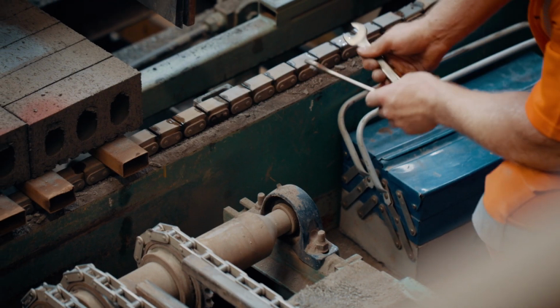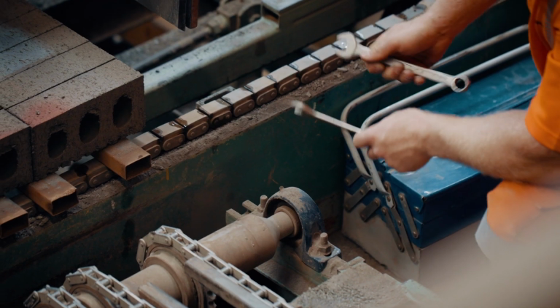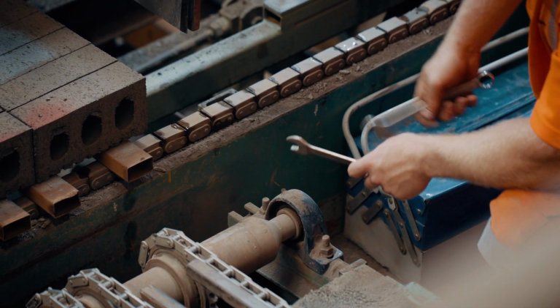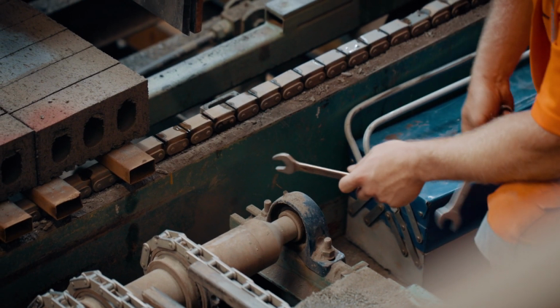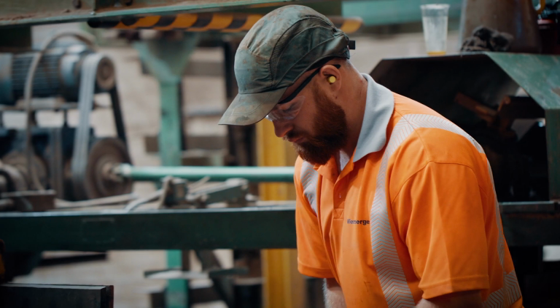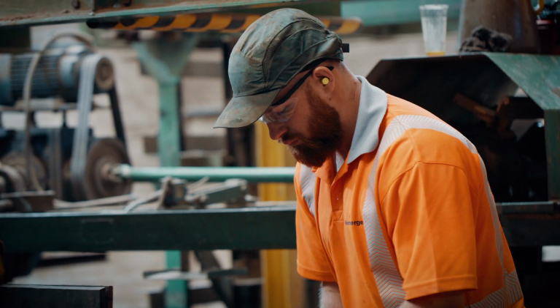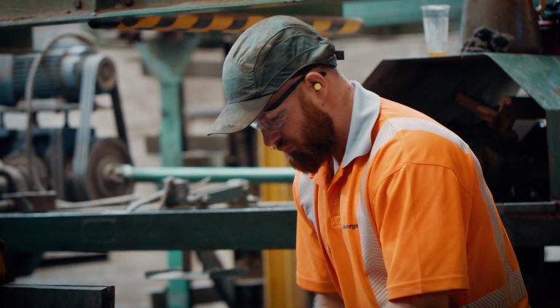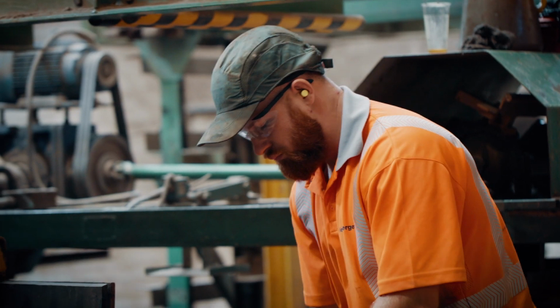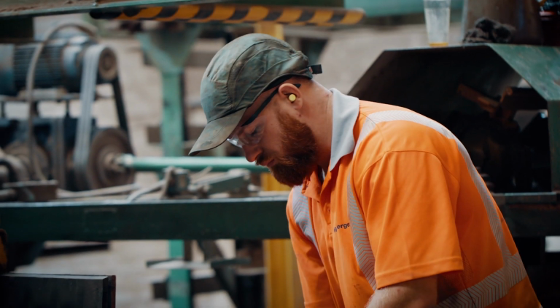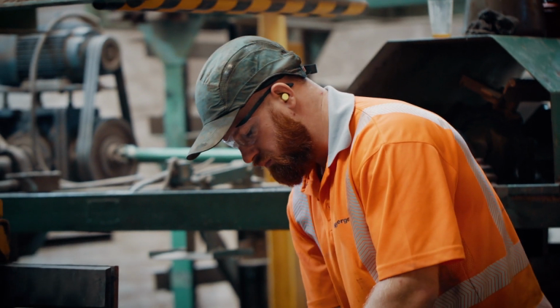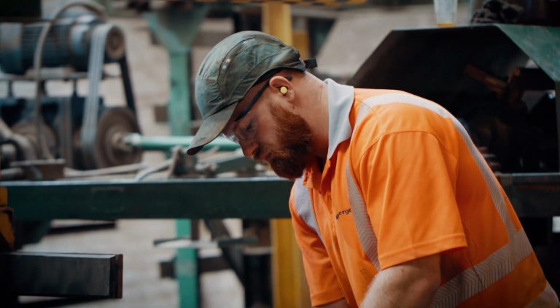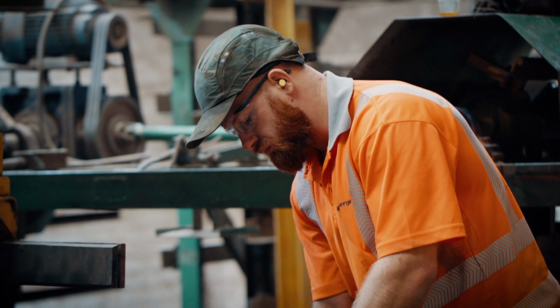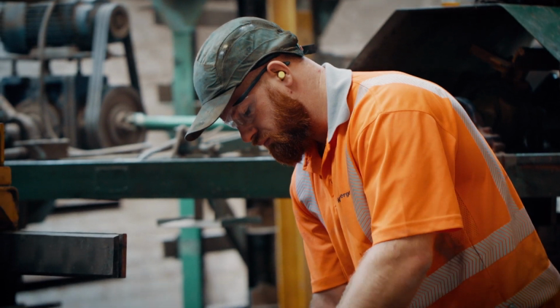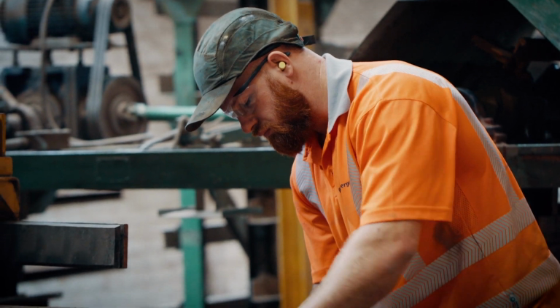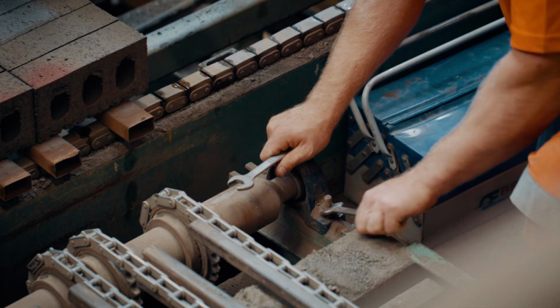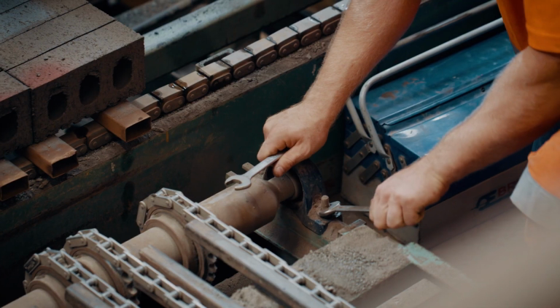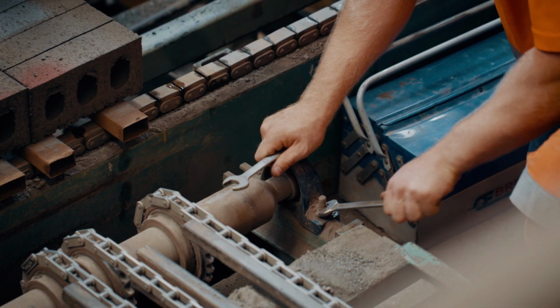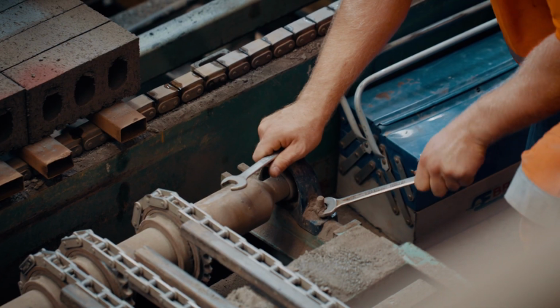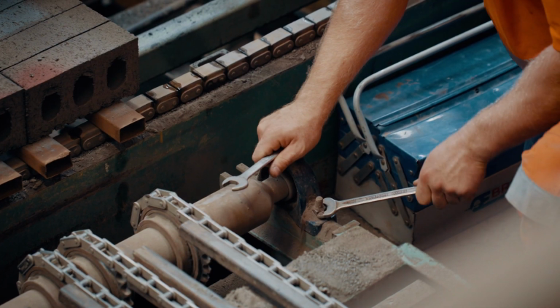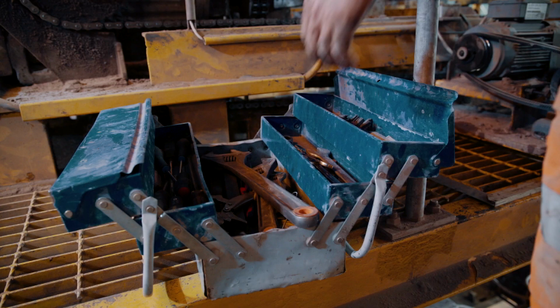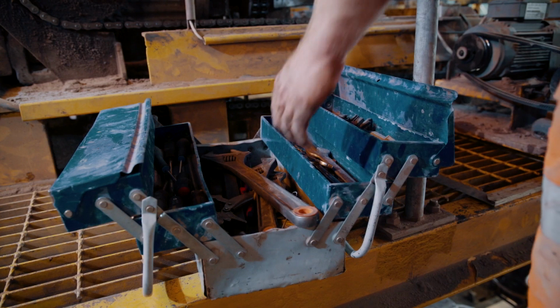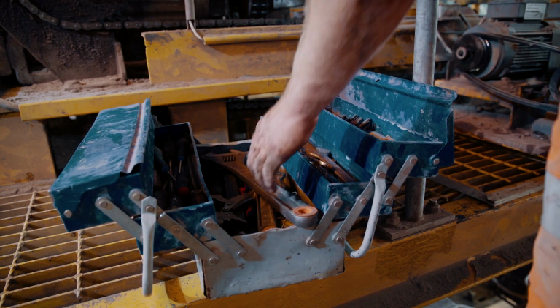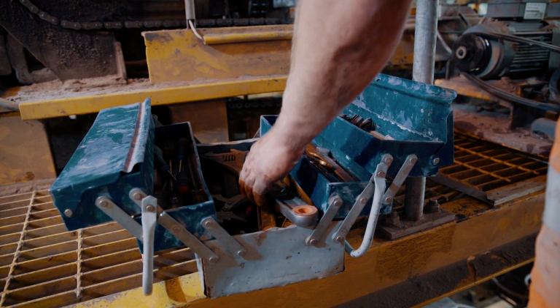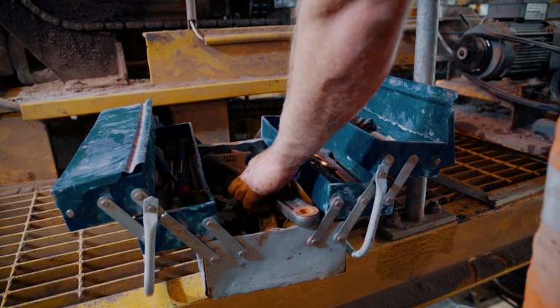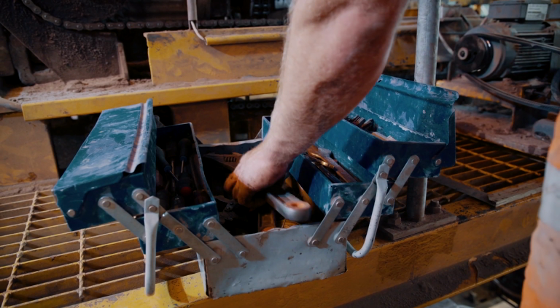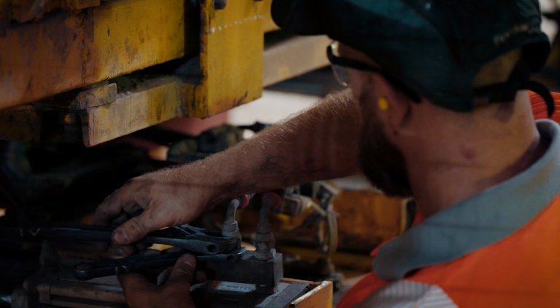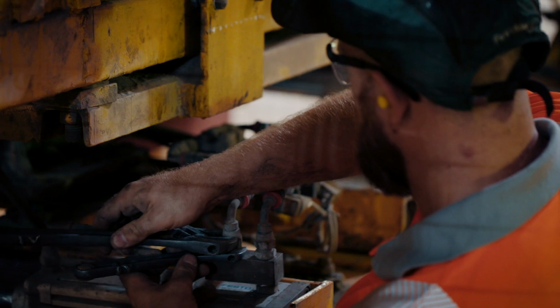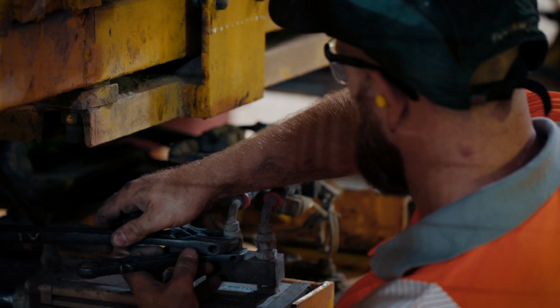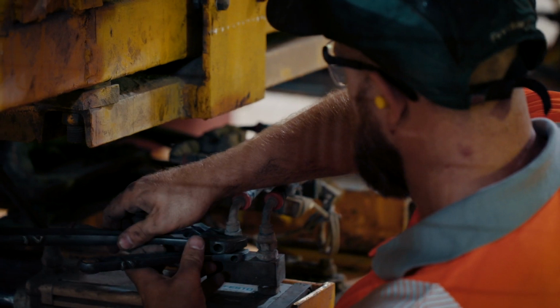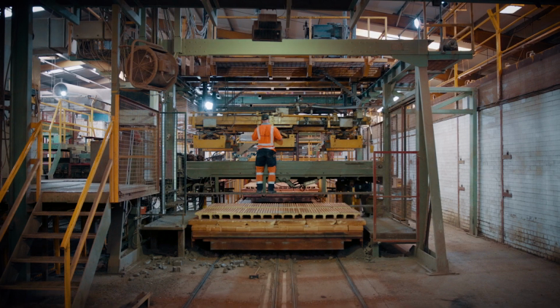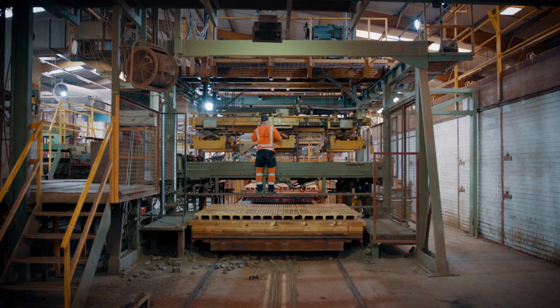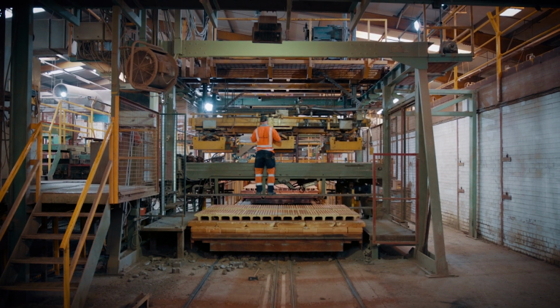Maintenance workers provide basic maintenance cover throughout when the plant's on downtime. We cover basic breakdowns and any jobs that need fixing.